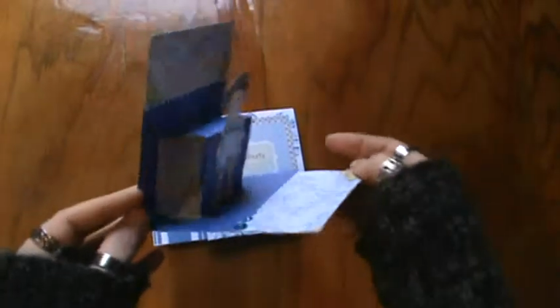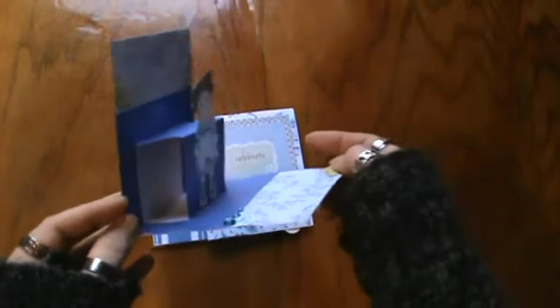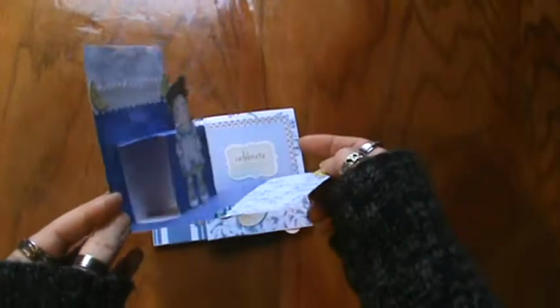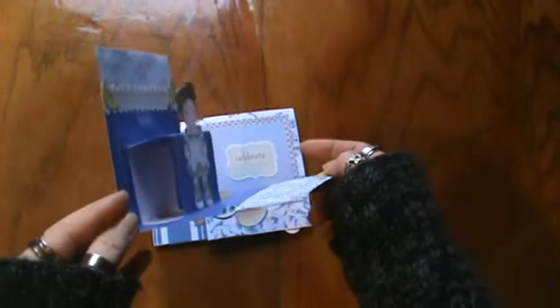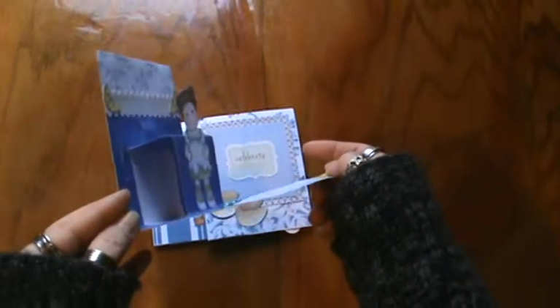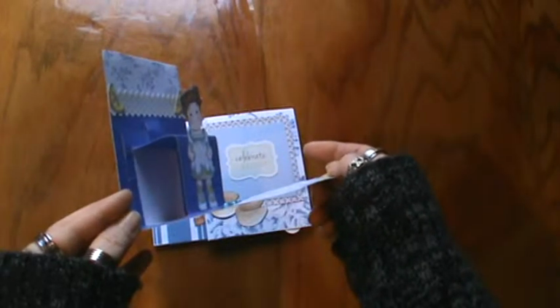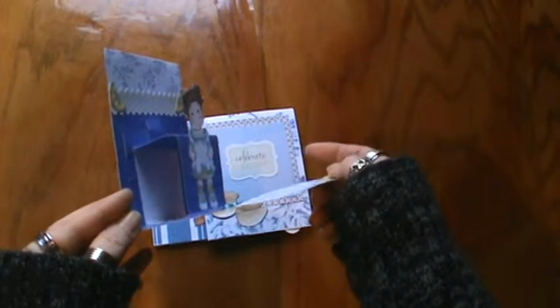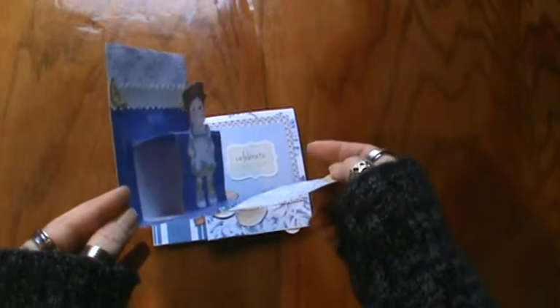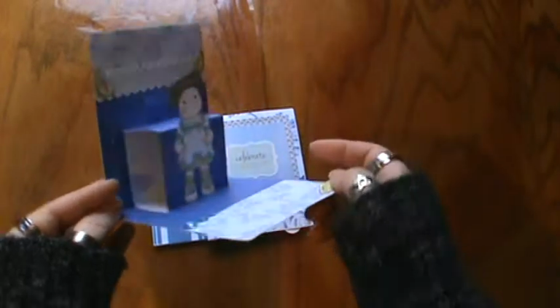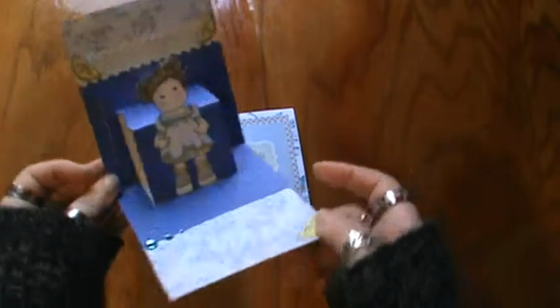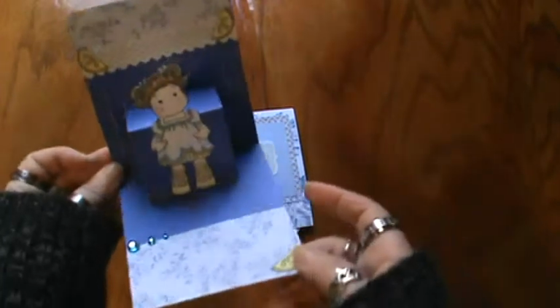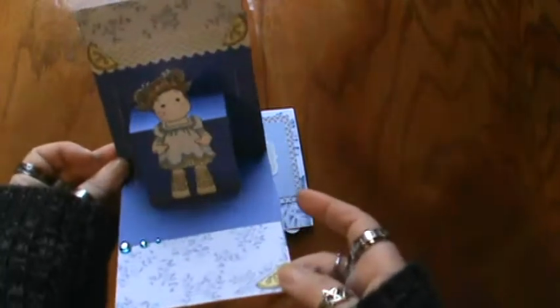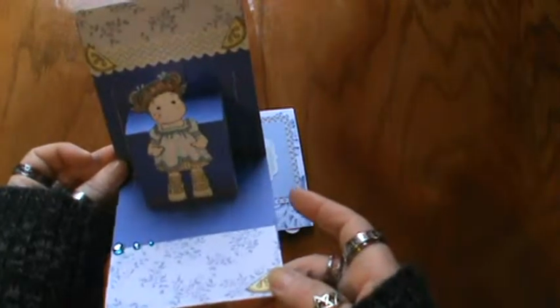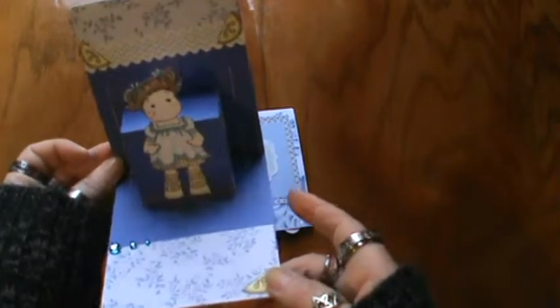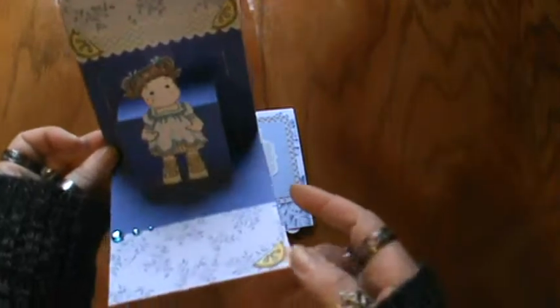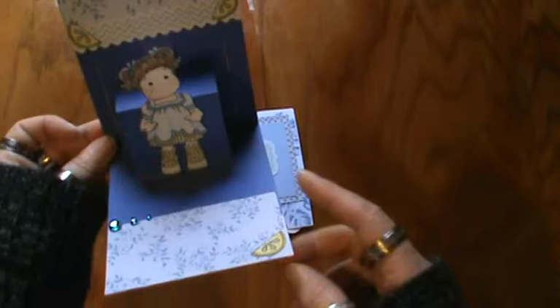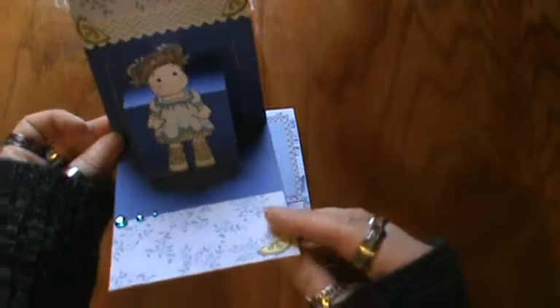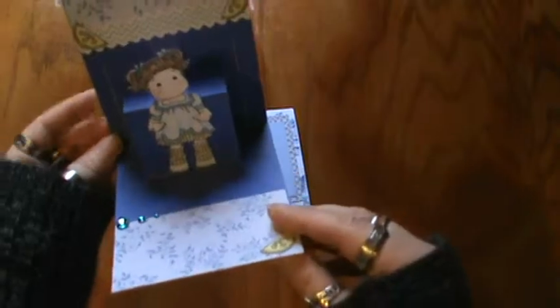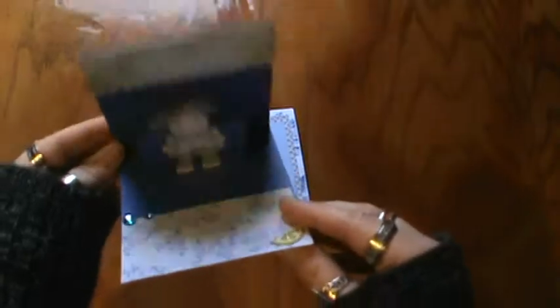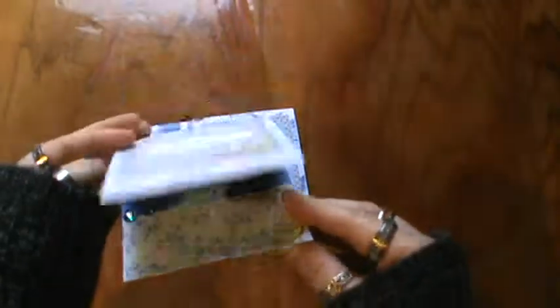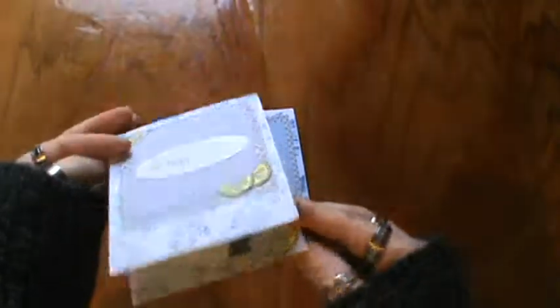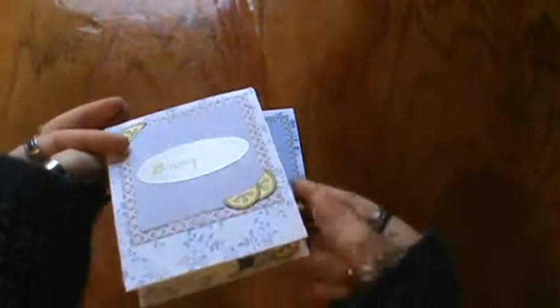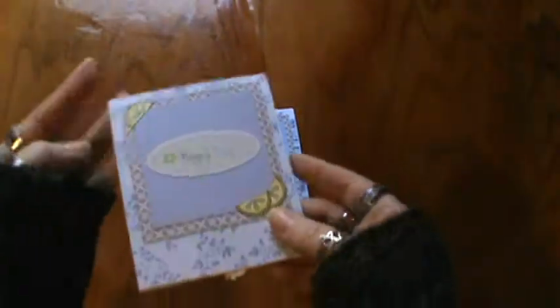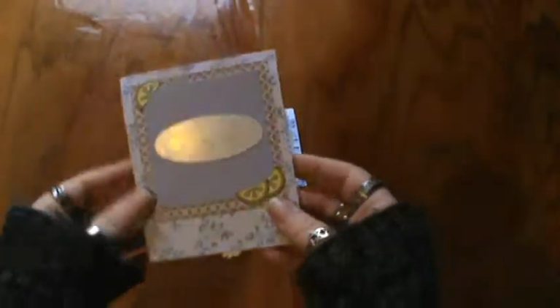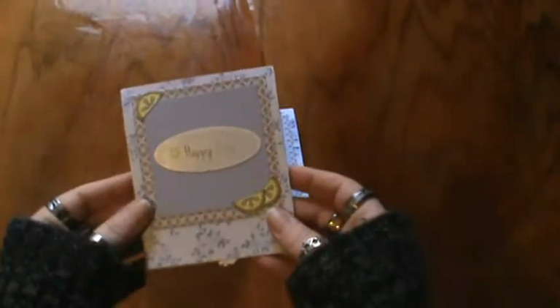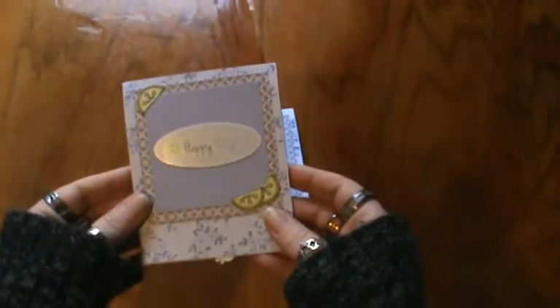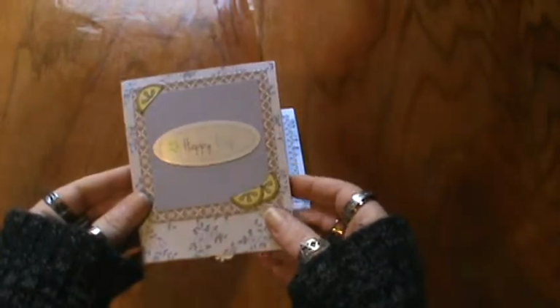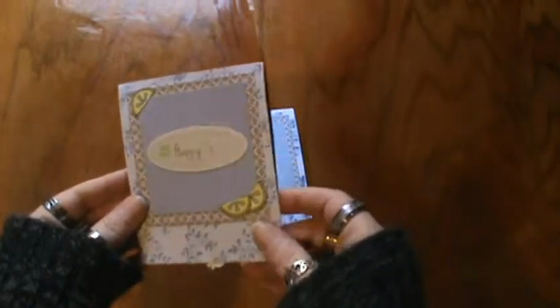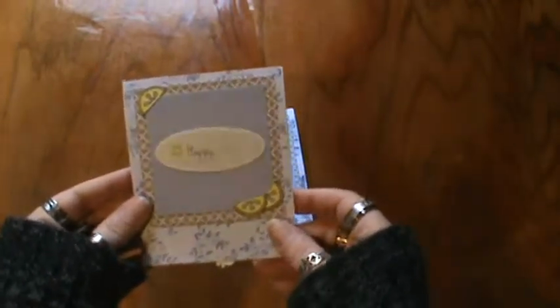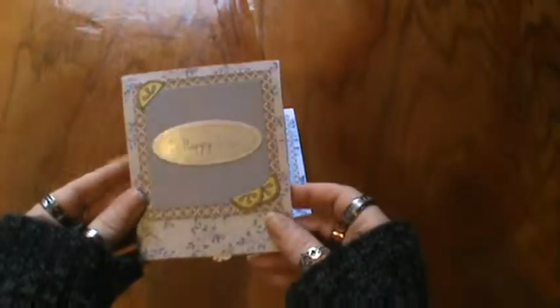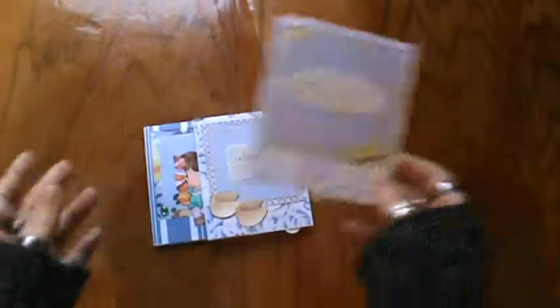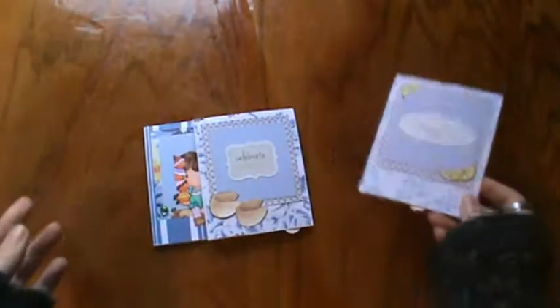And you can see it is dimensional. I thought it was super sweet. So there's one.